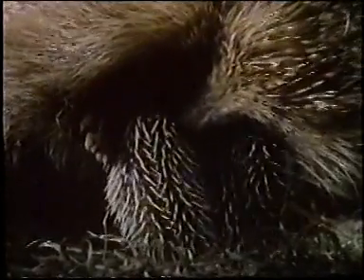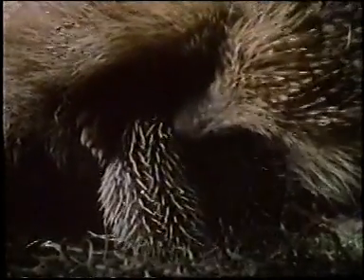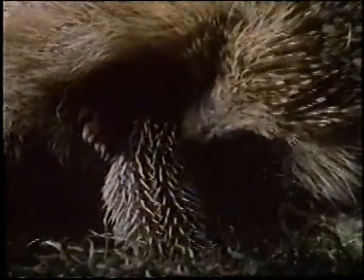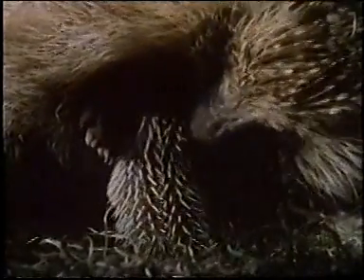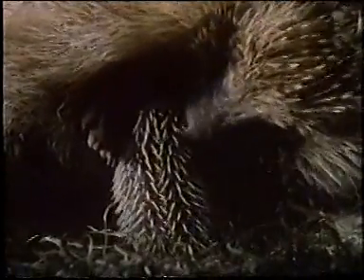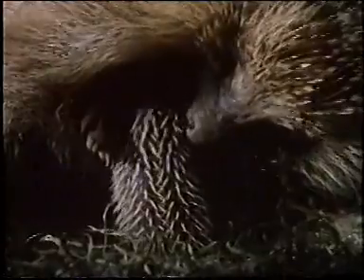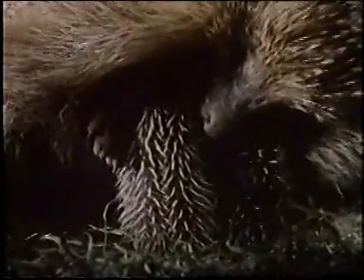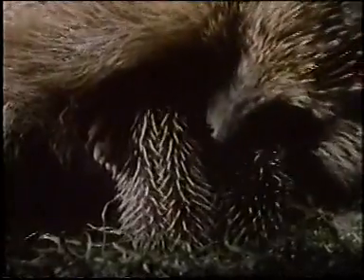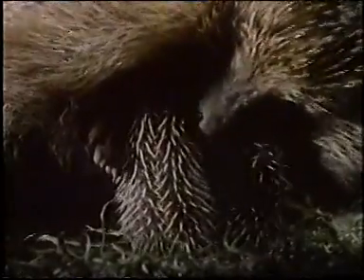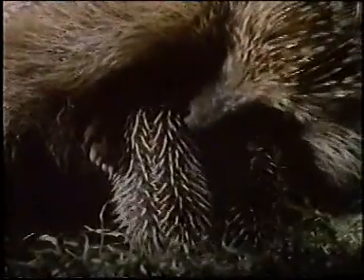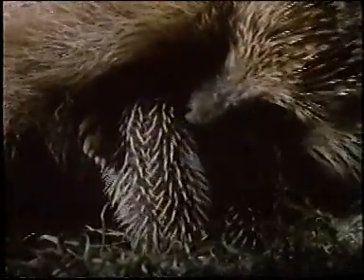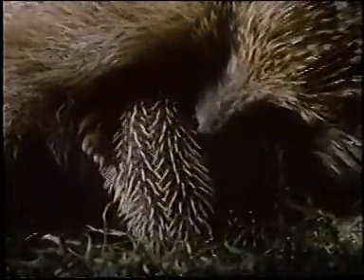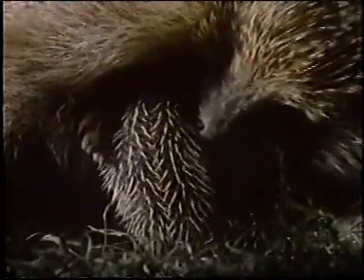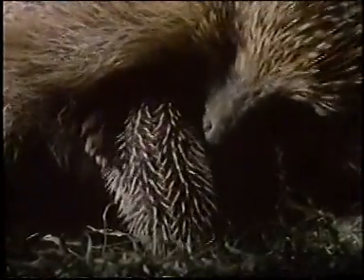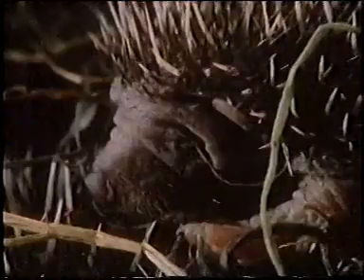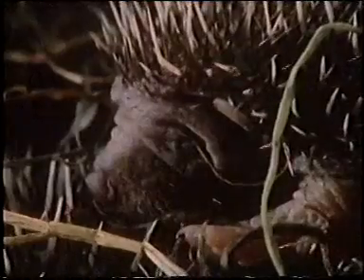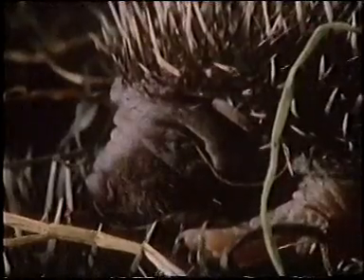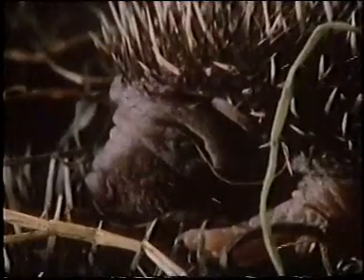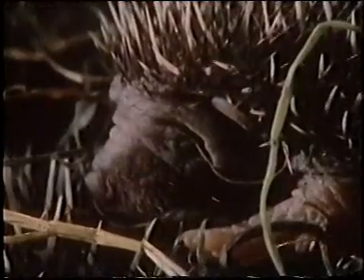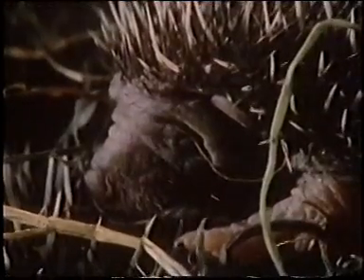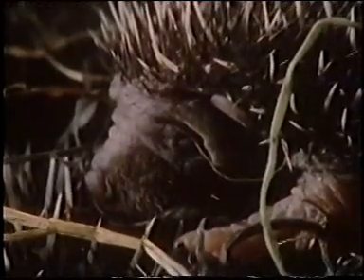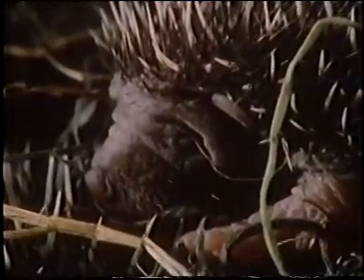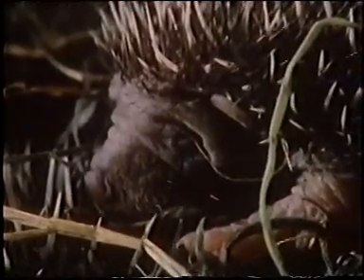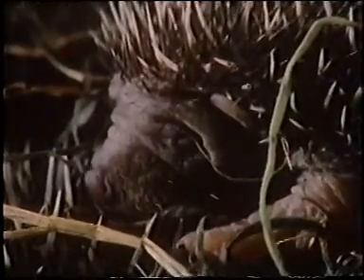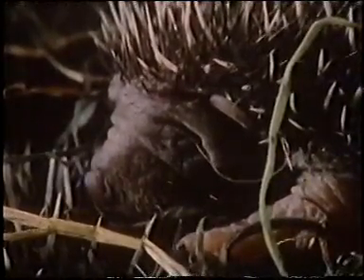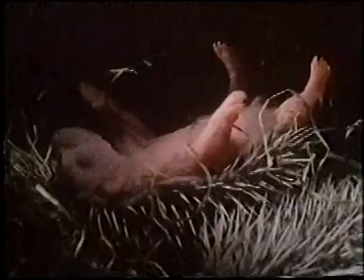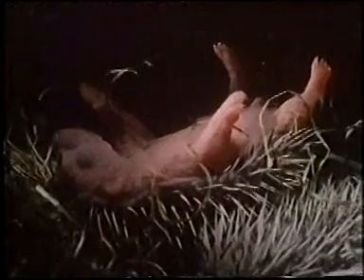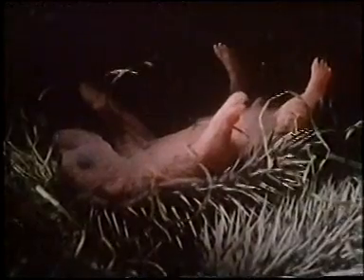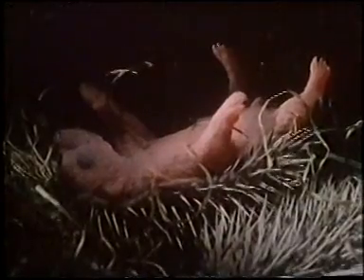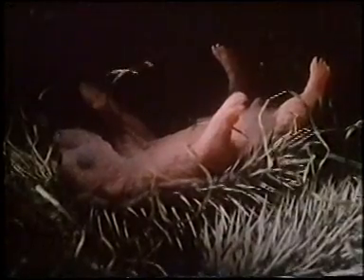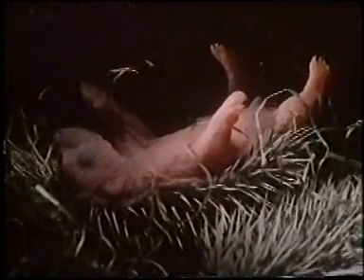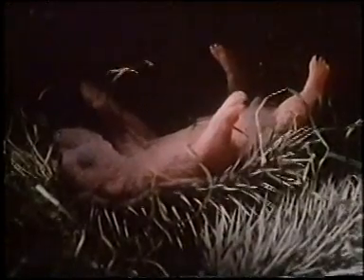Hedgehogs, hares and even horses also mate in the spring, whilst others such as red deer, sheep and goats mate in the autumn.